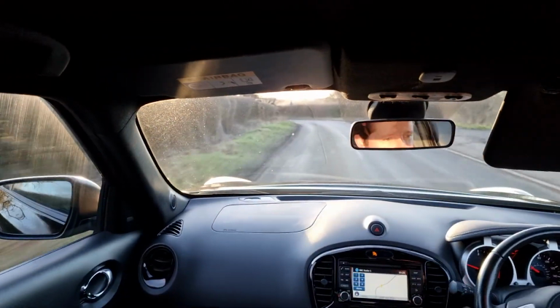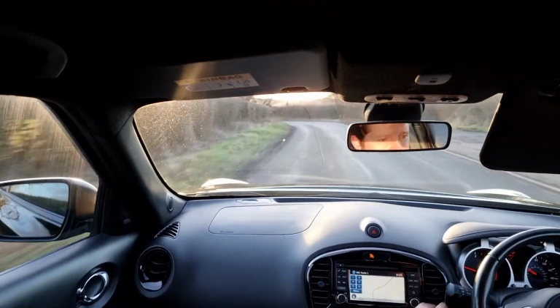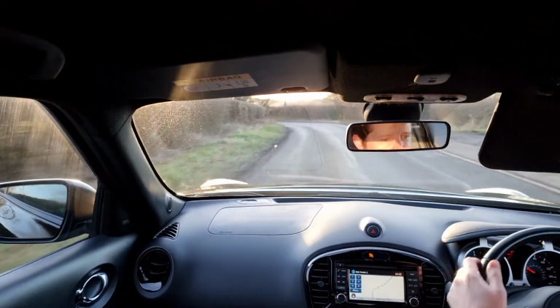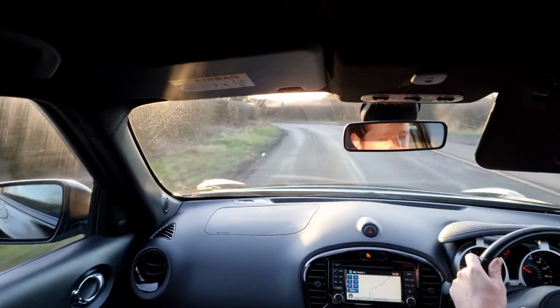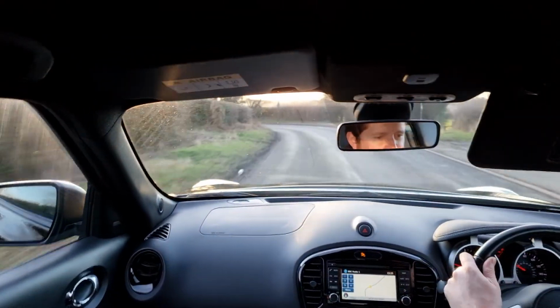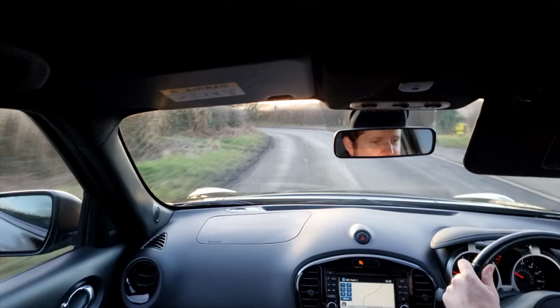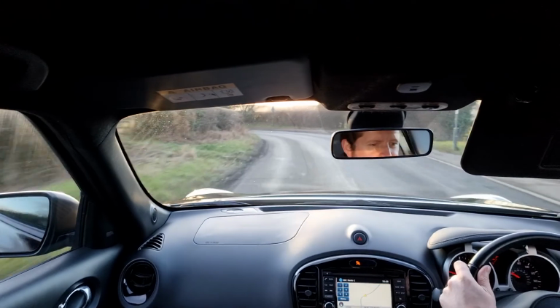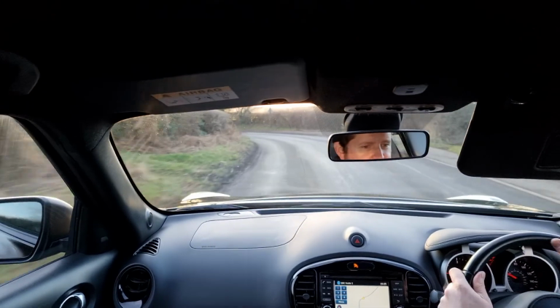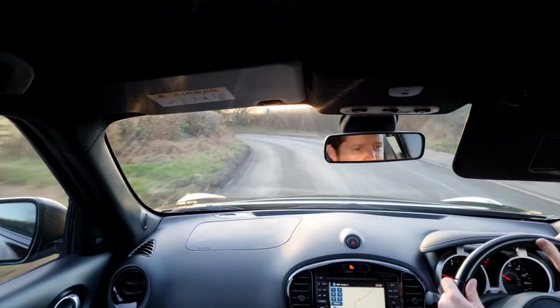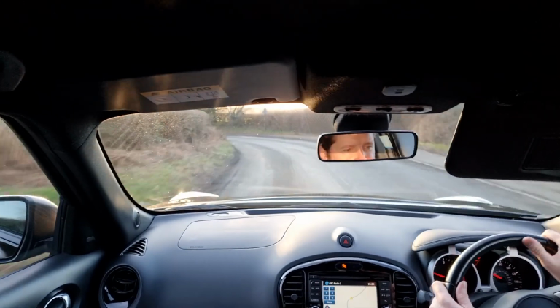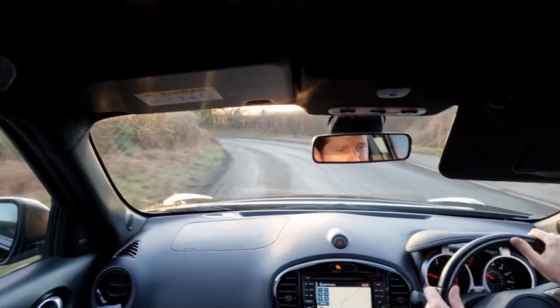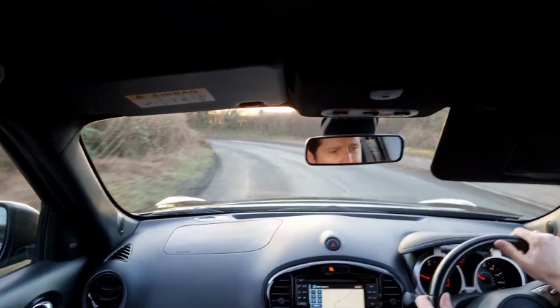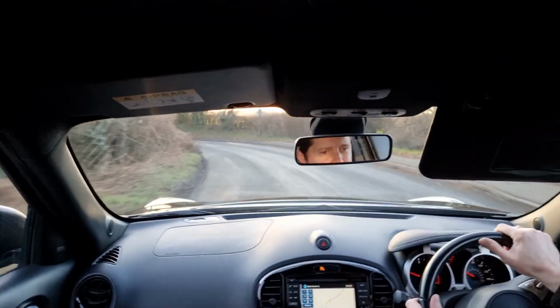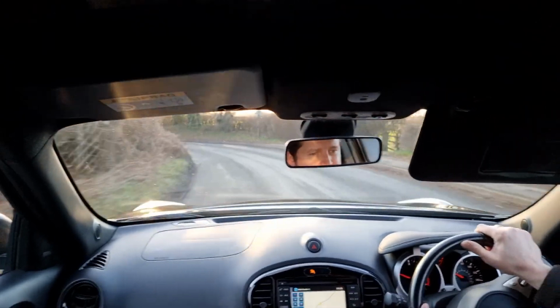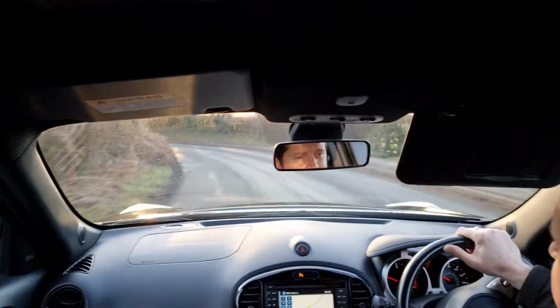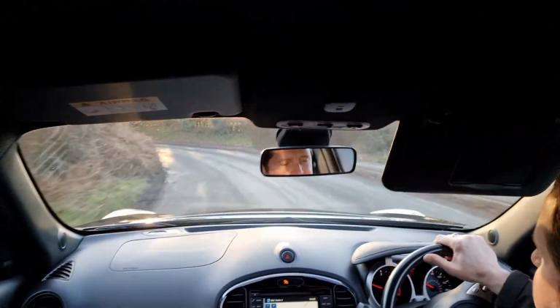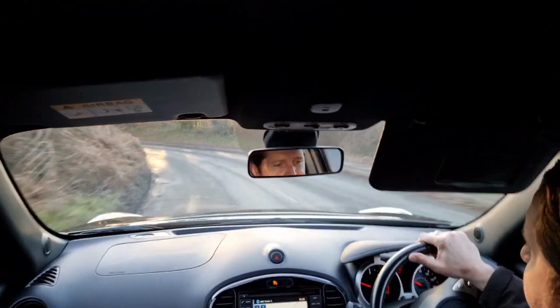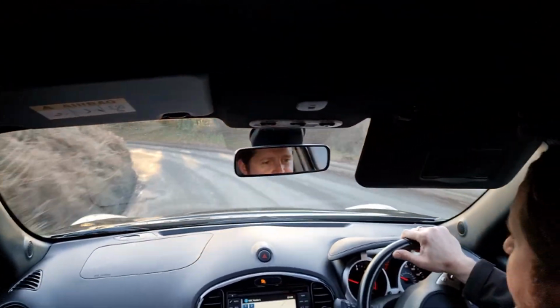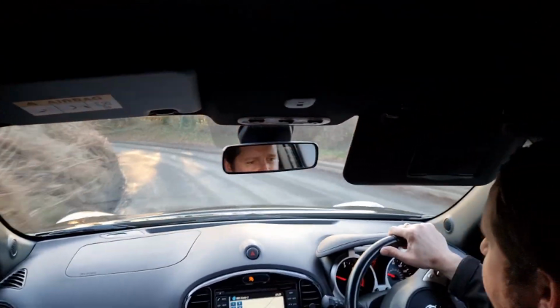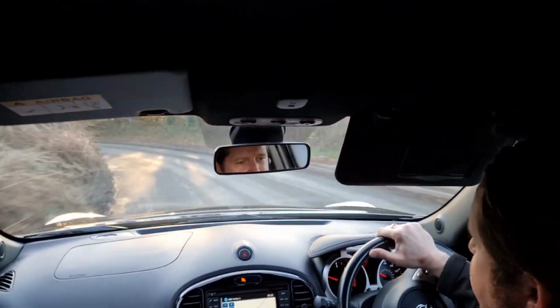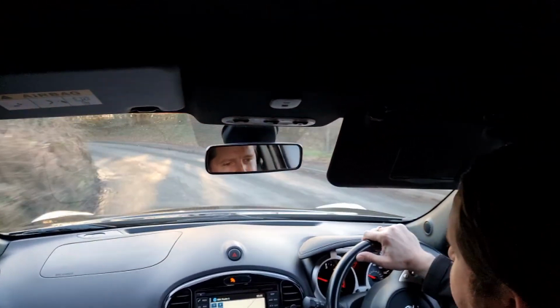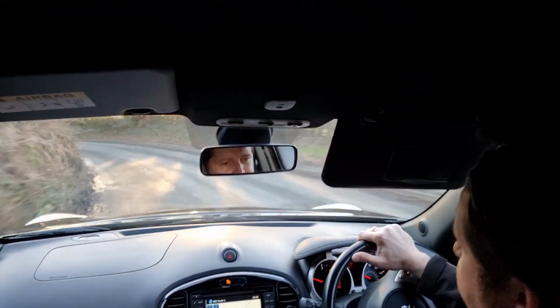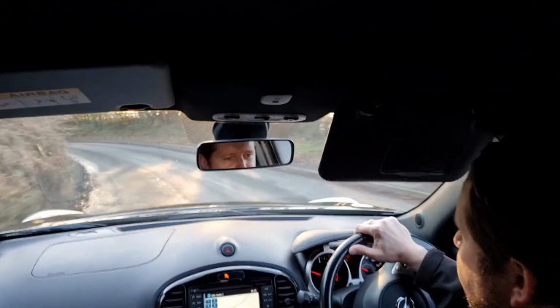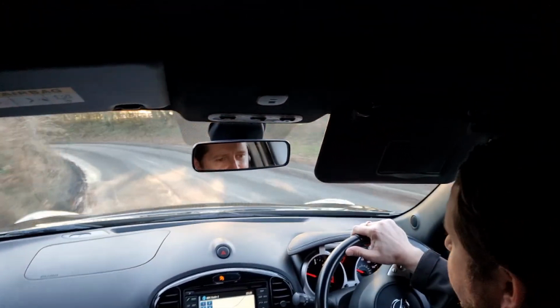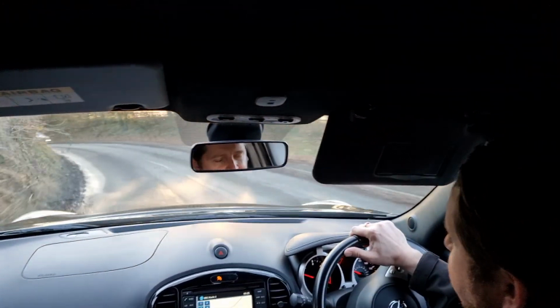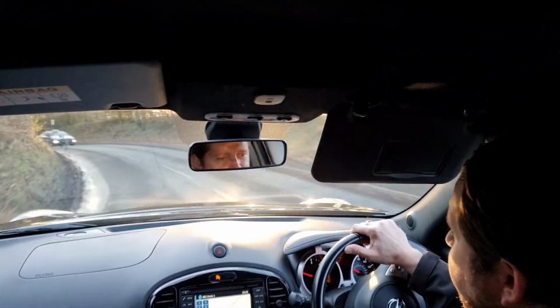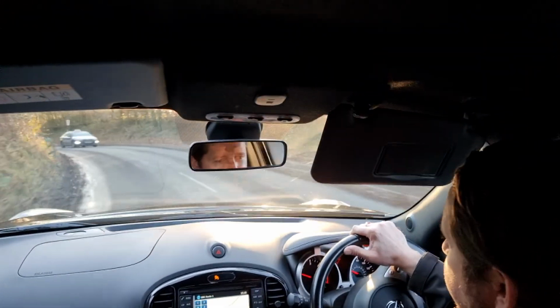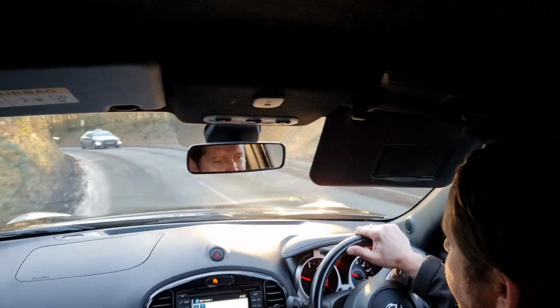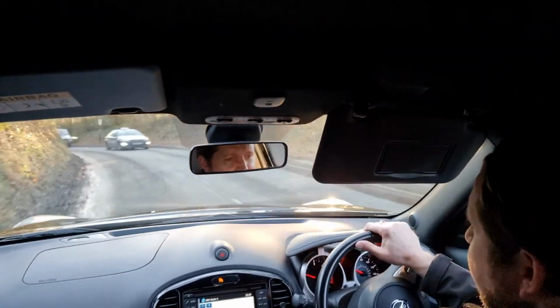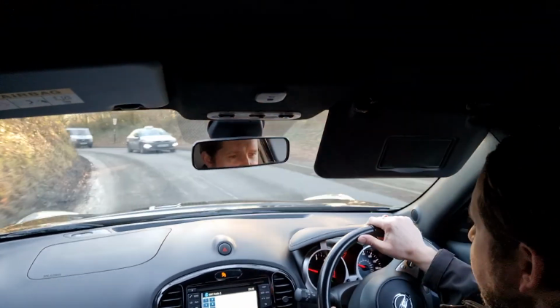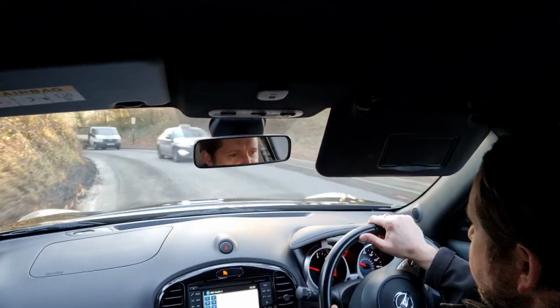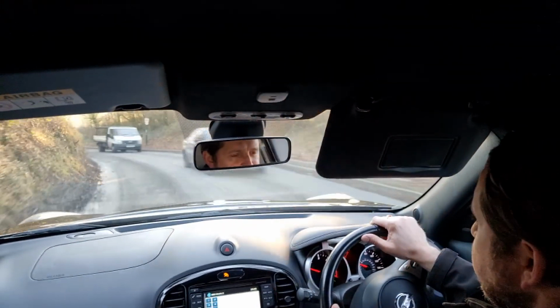Brakes feel good. Steering feels nice. So everything is working as it should.